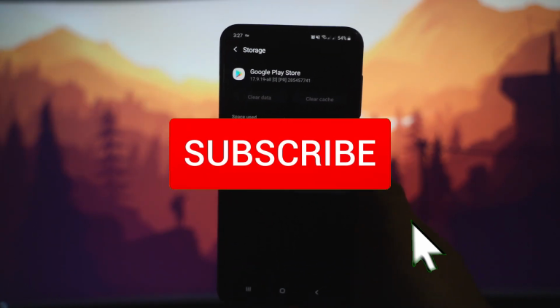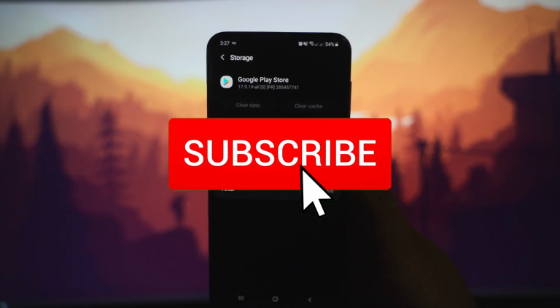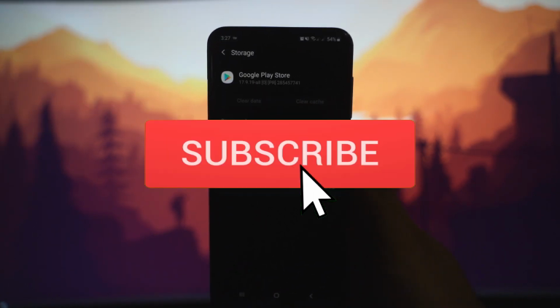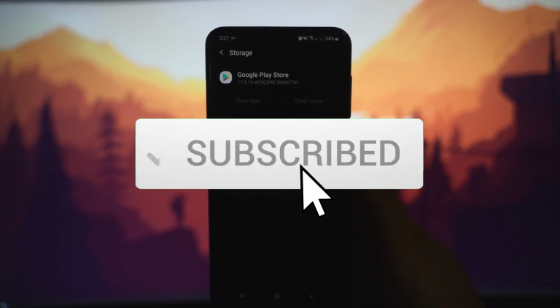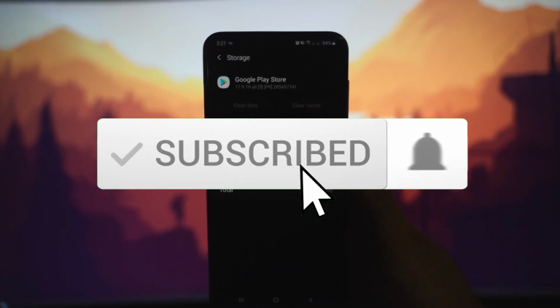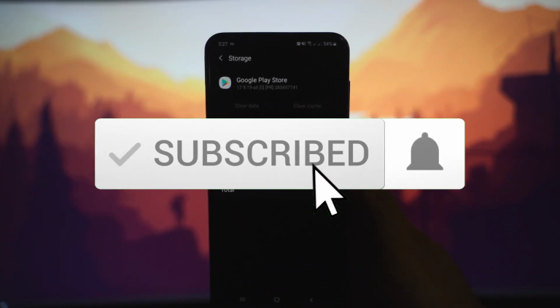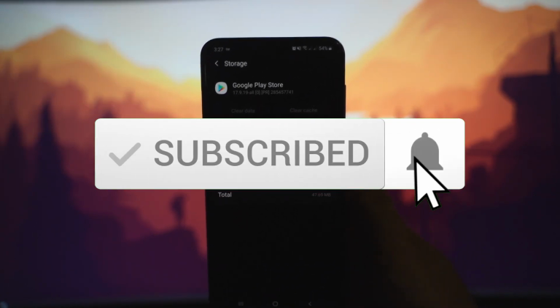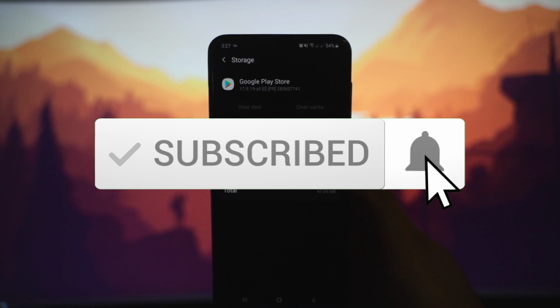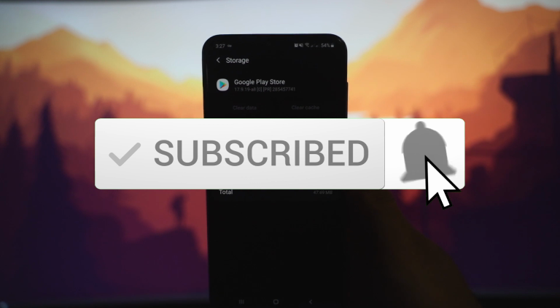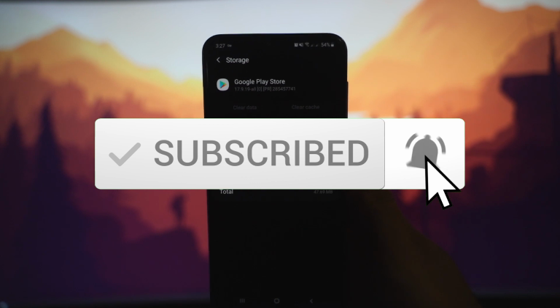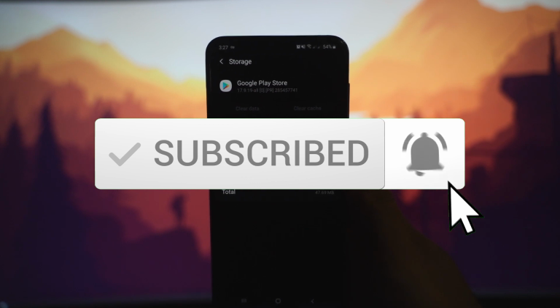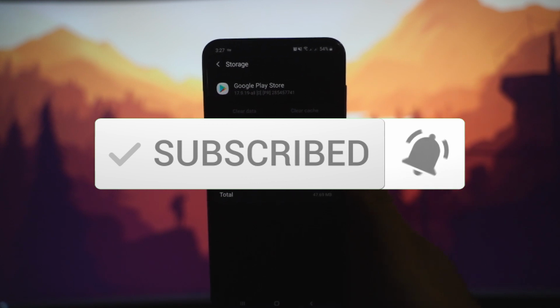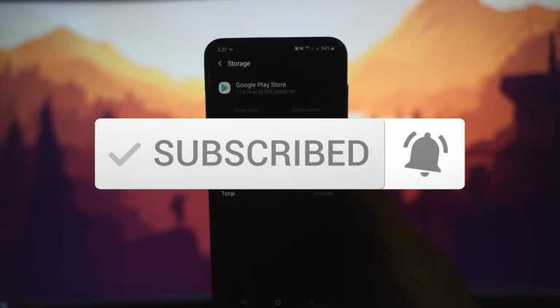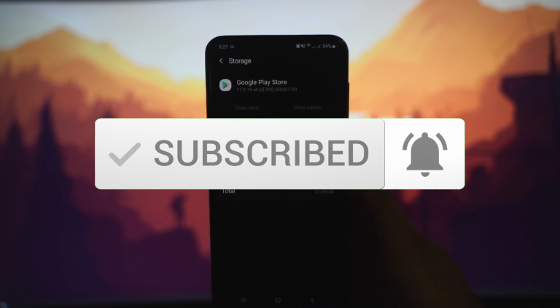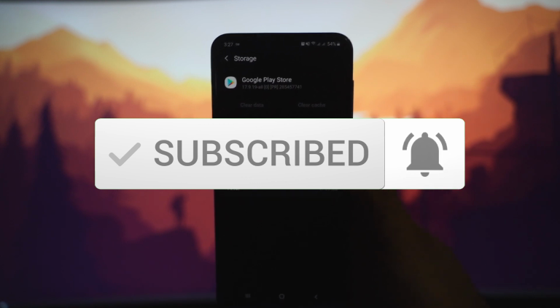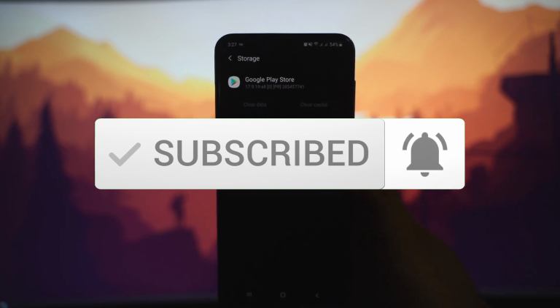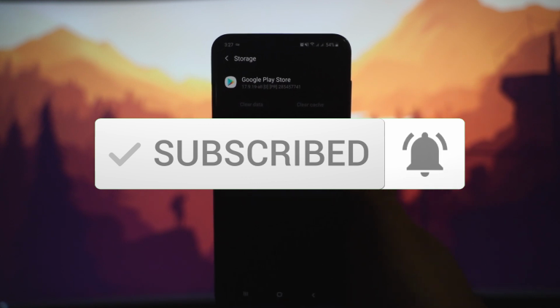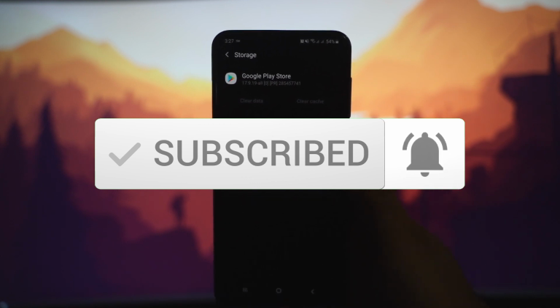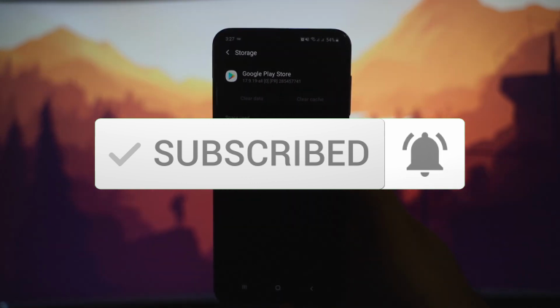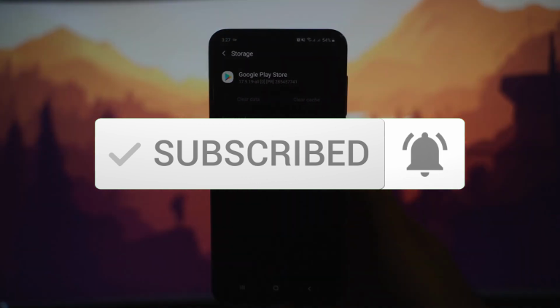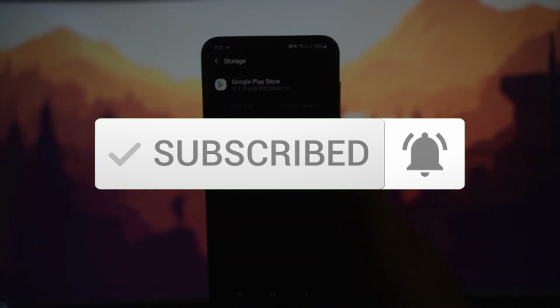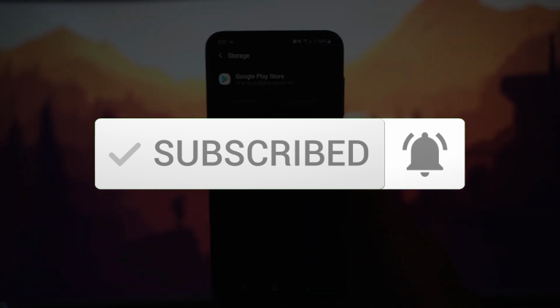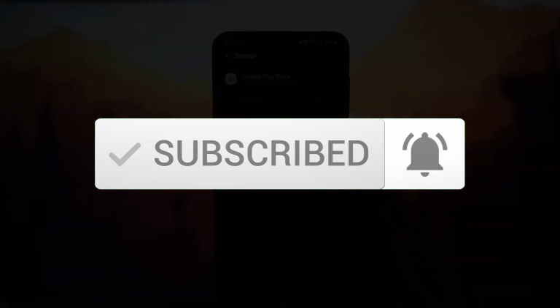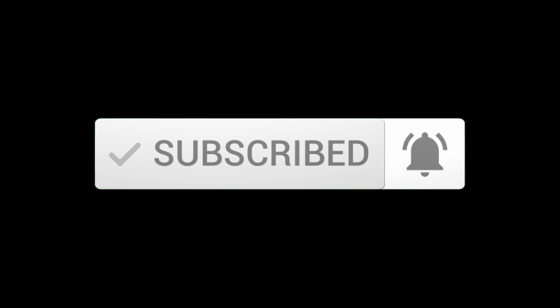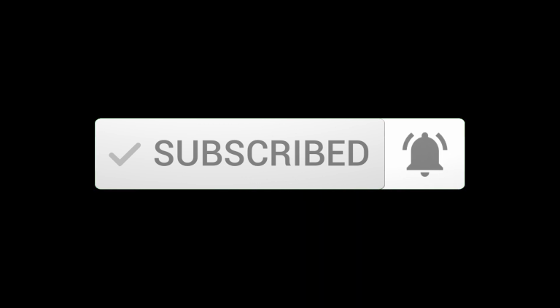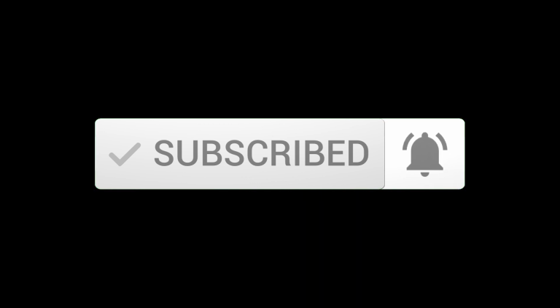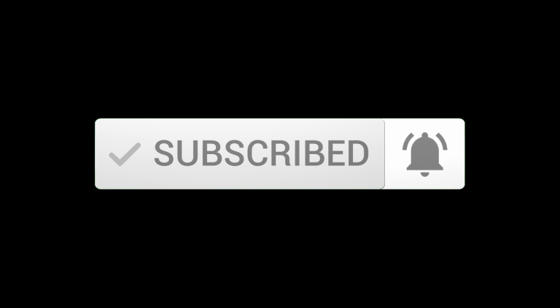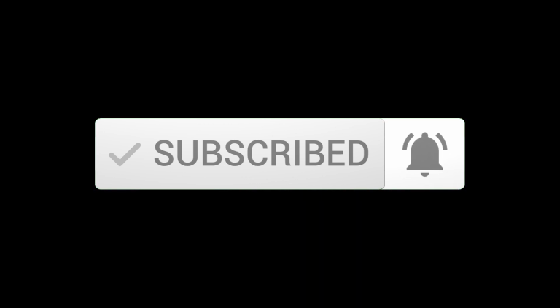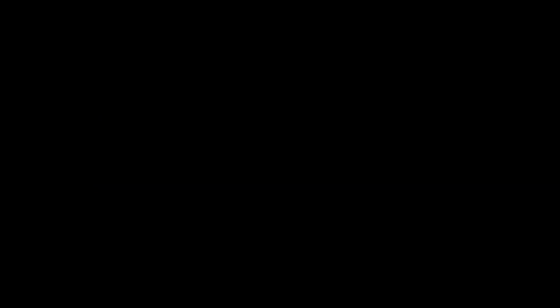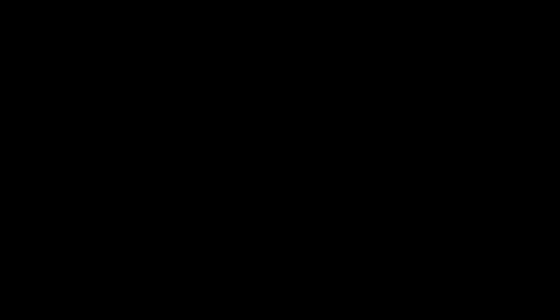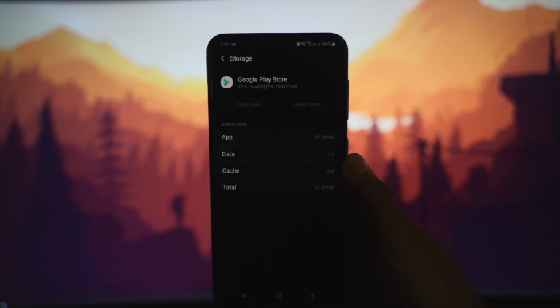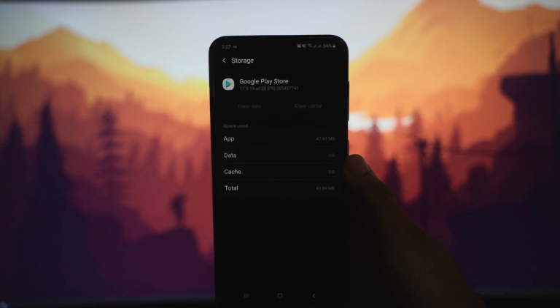If you learned something from this video, please subscribe down below — it really helps the channel. See you guys in the next one. As always, don't hate, appreciate. Peace.